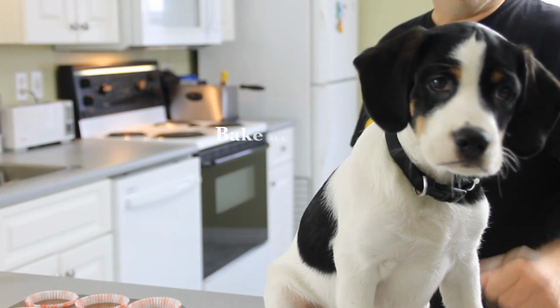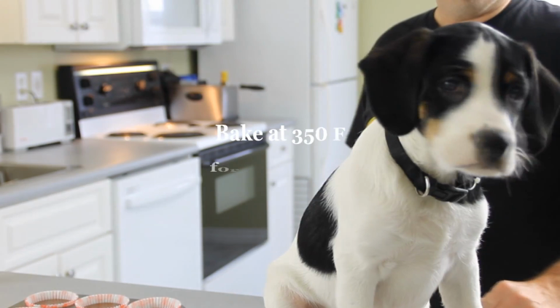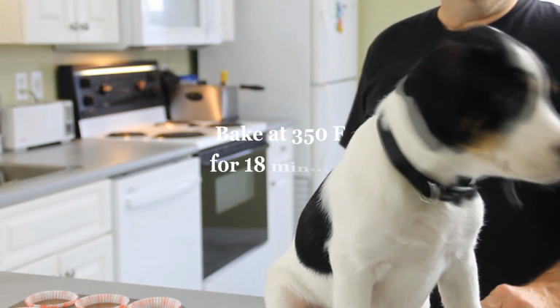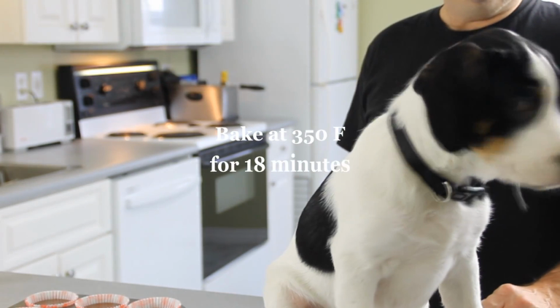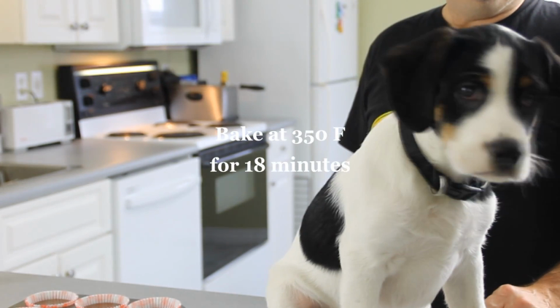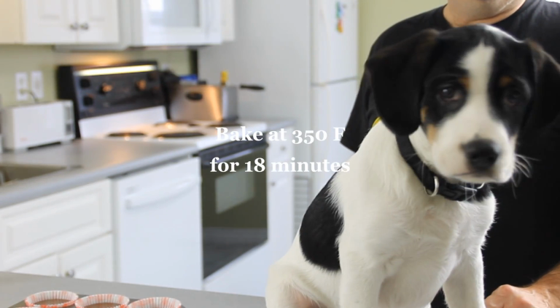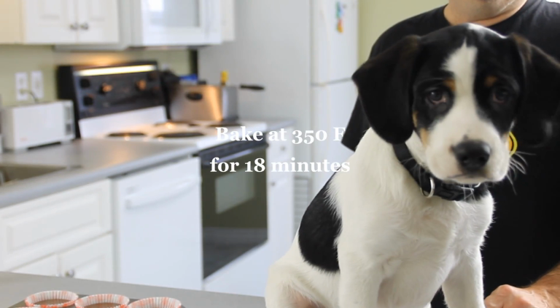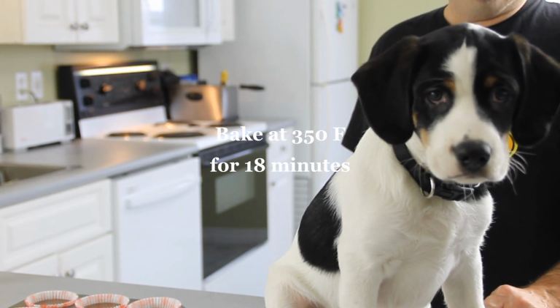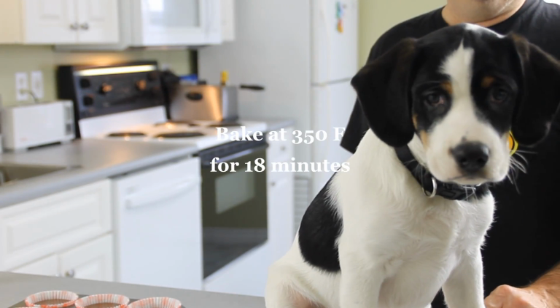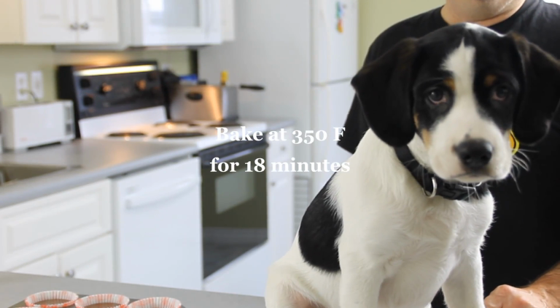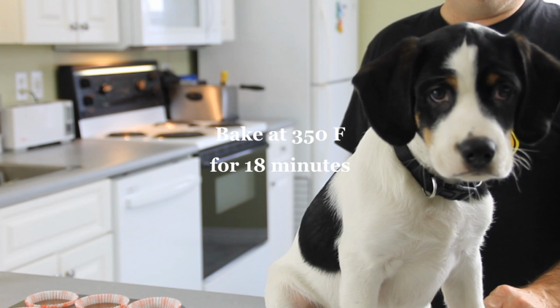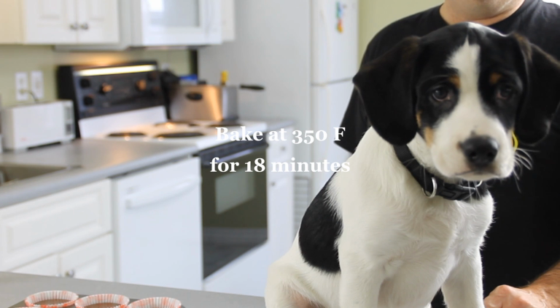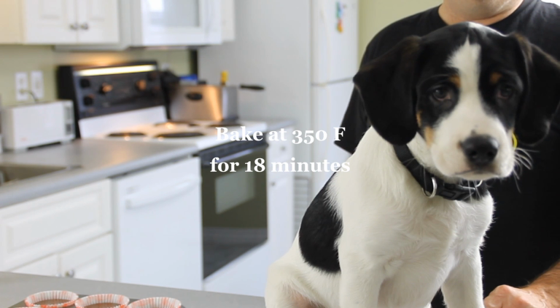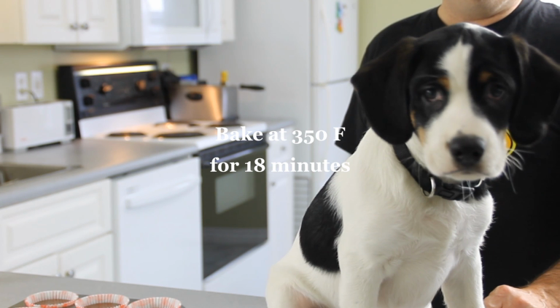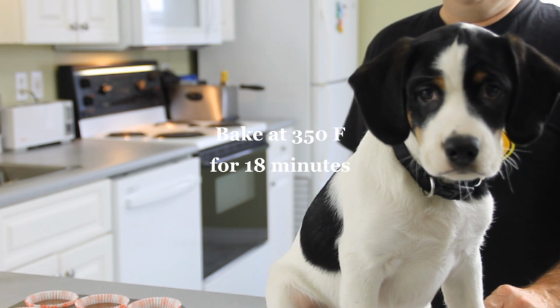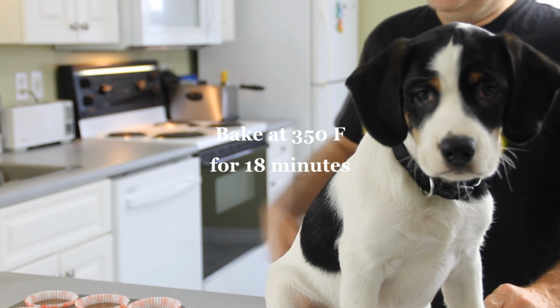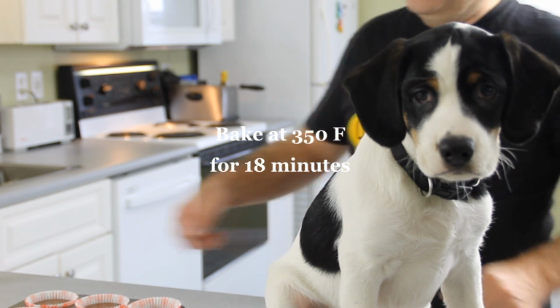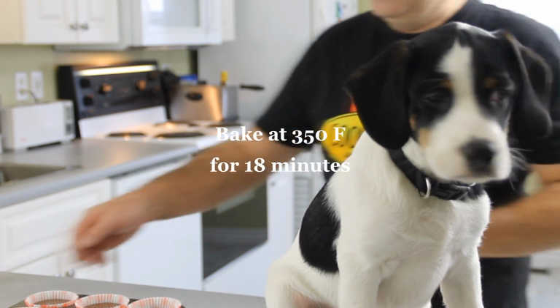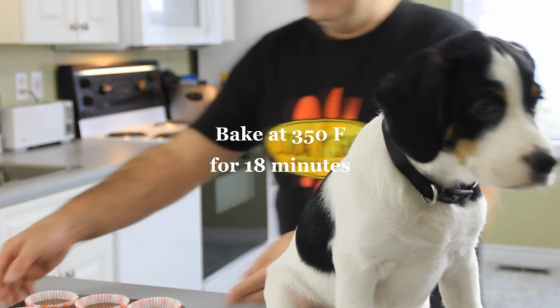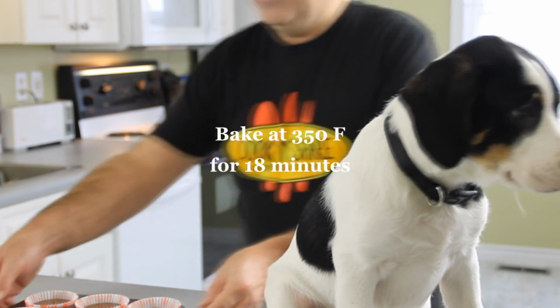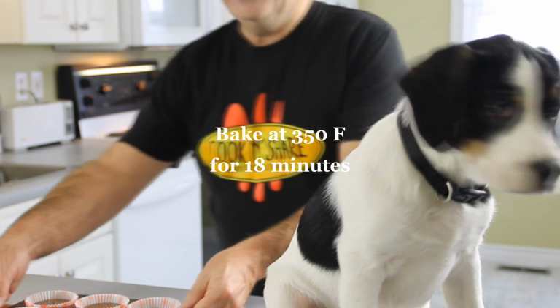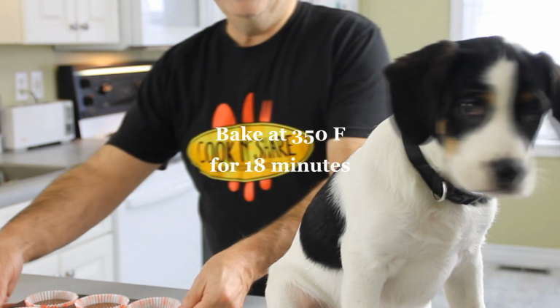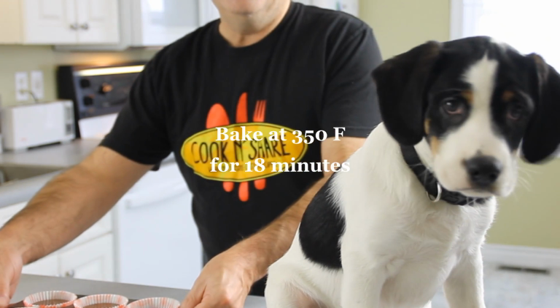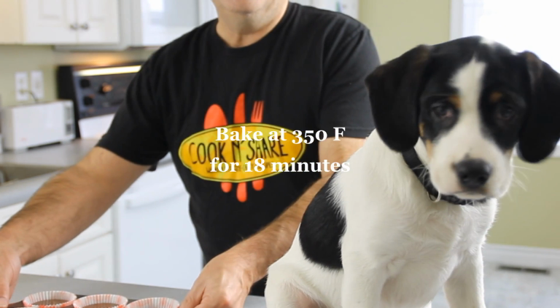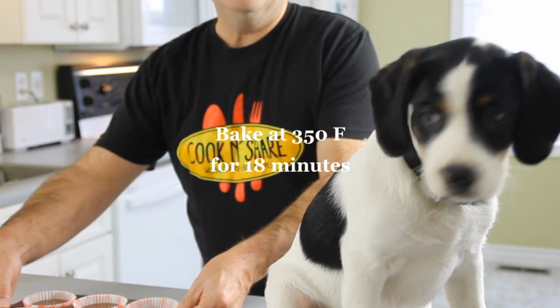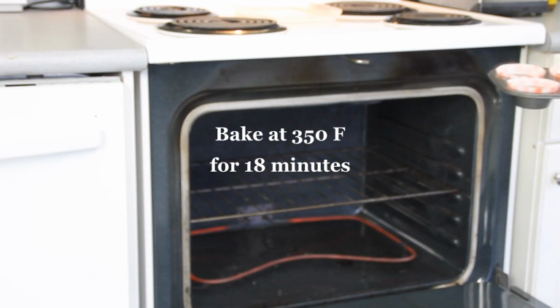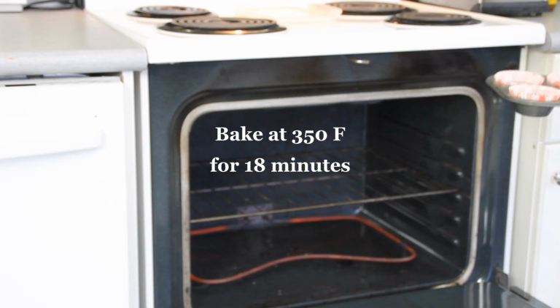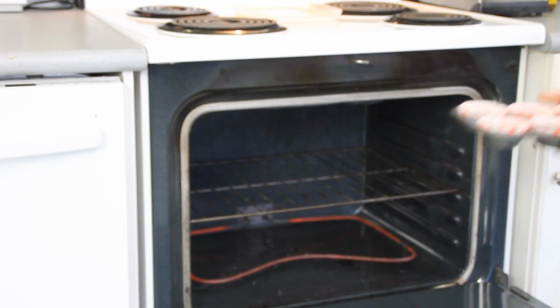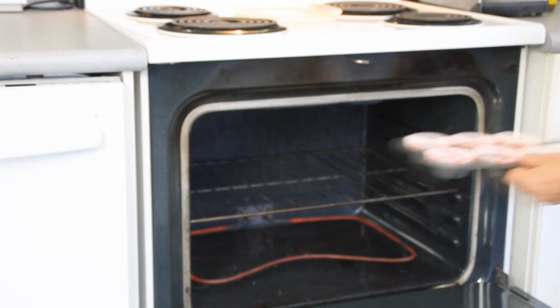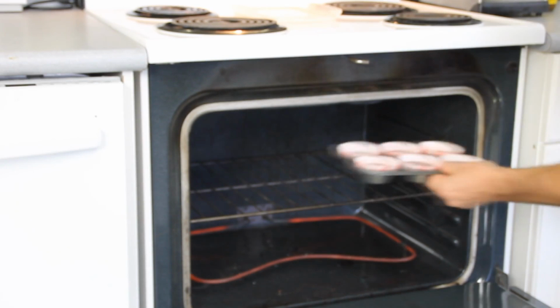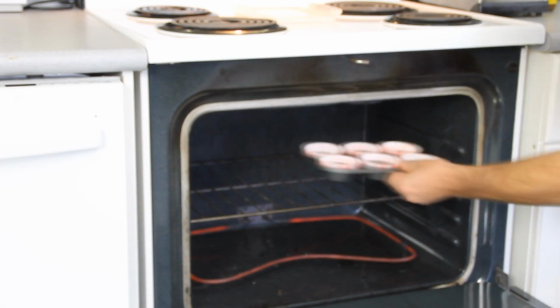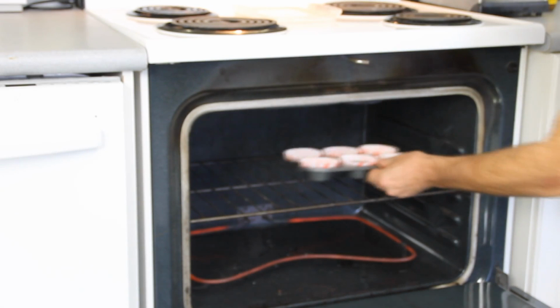Then we're going to slip this into a 350-degree preheated oven for about 18 minutes.